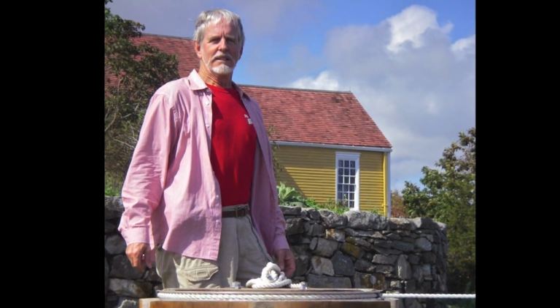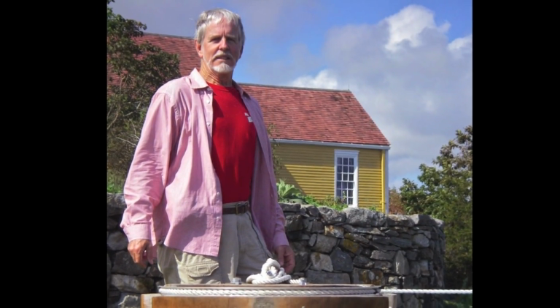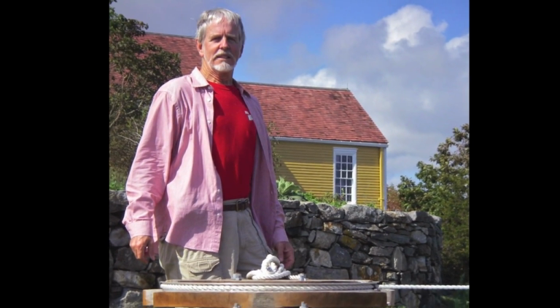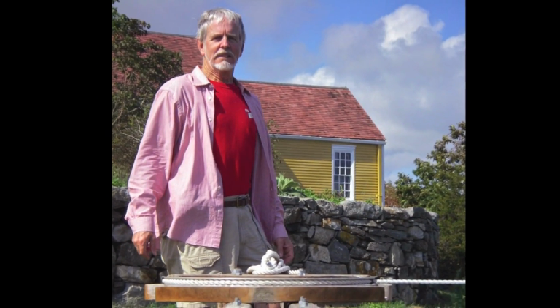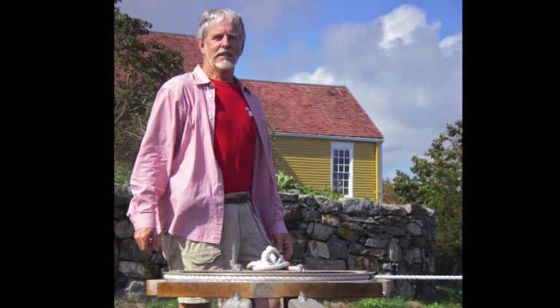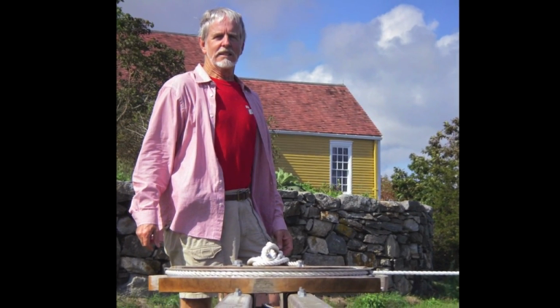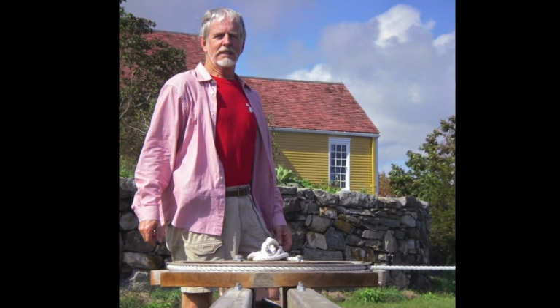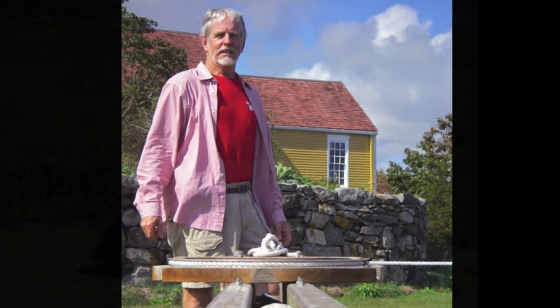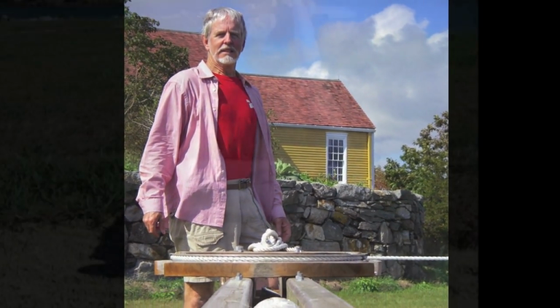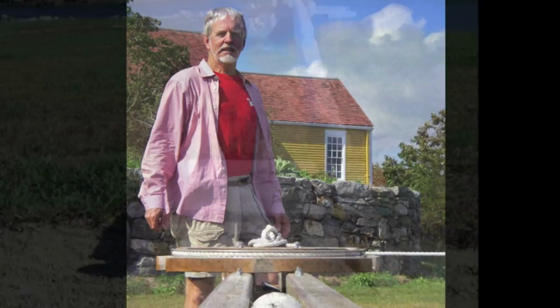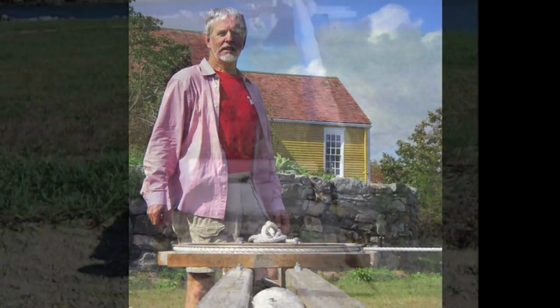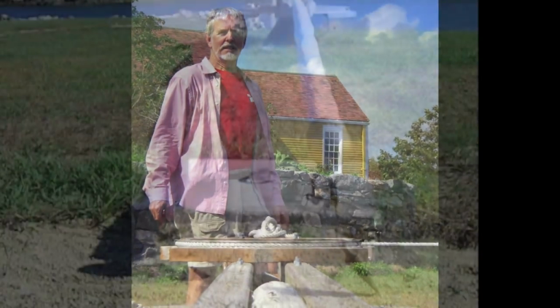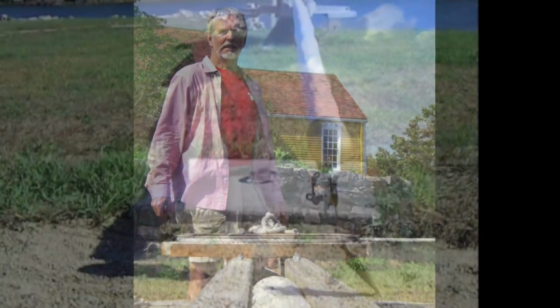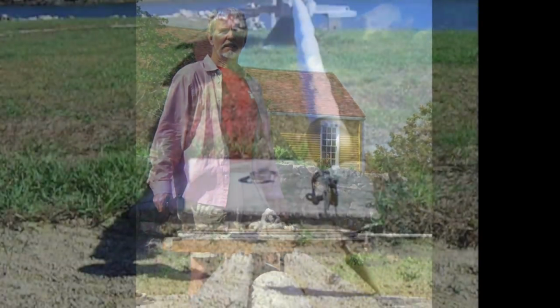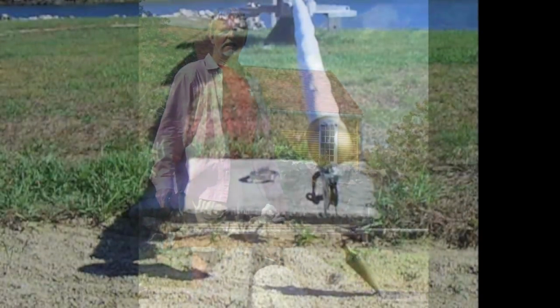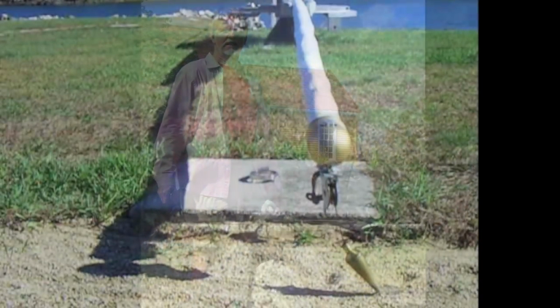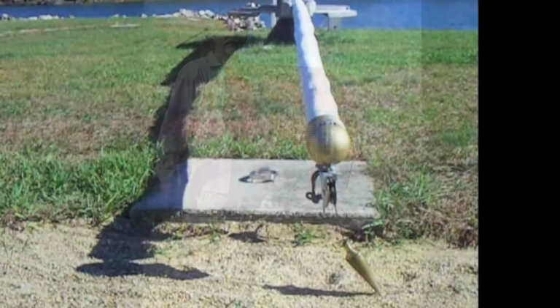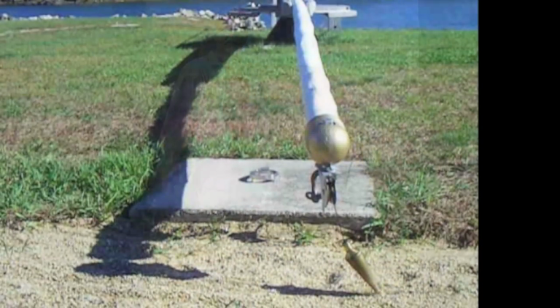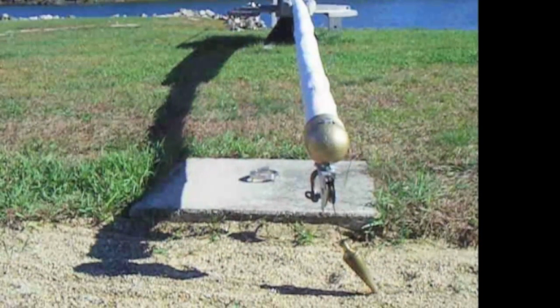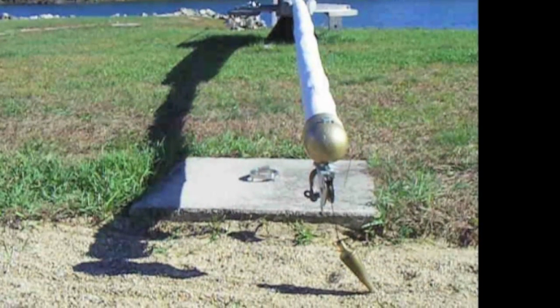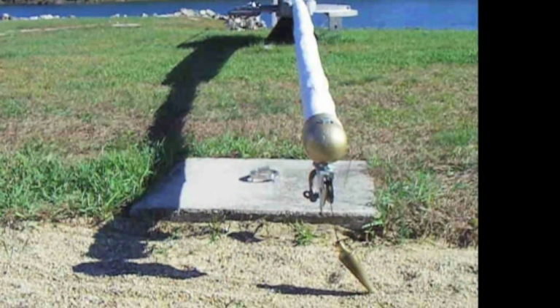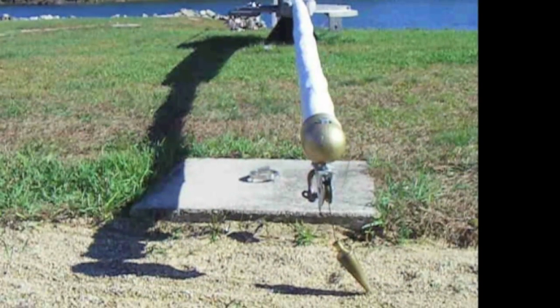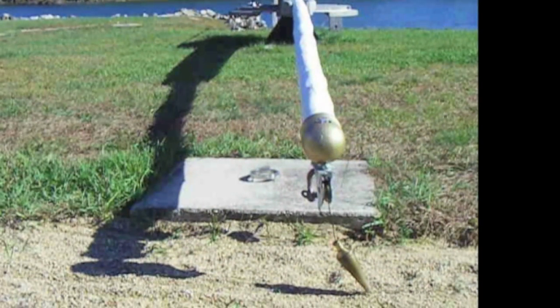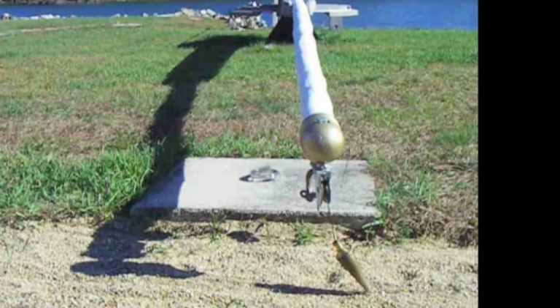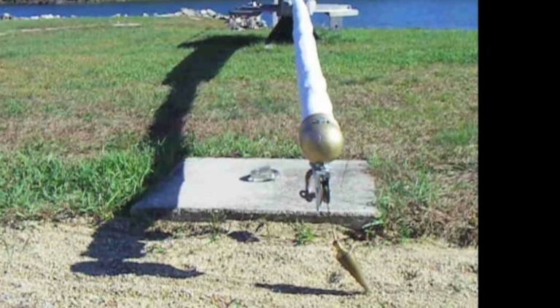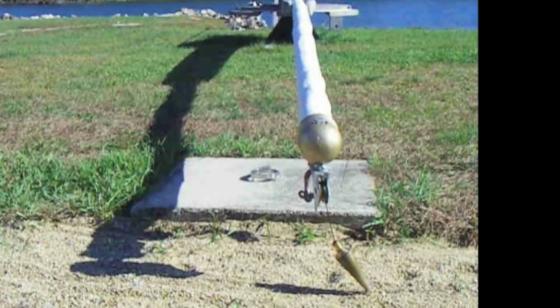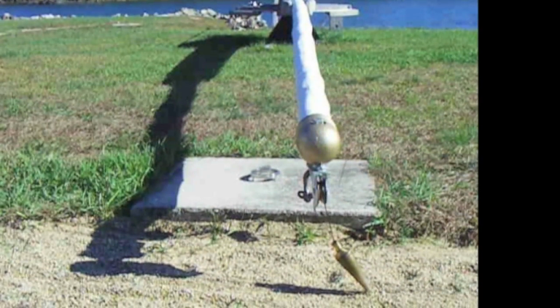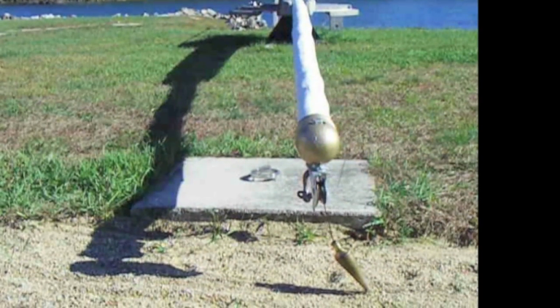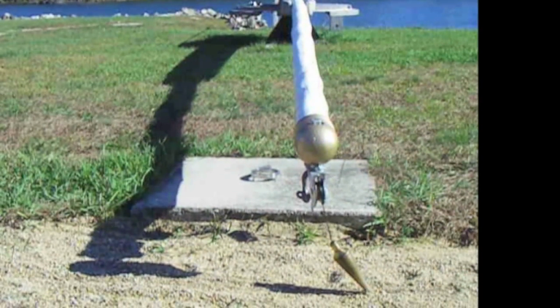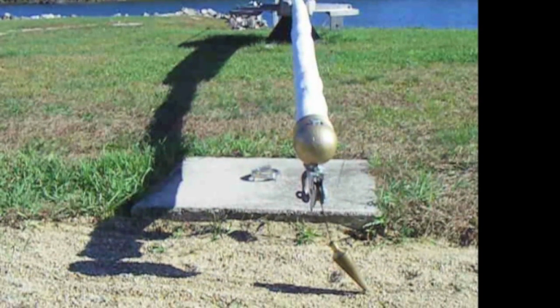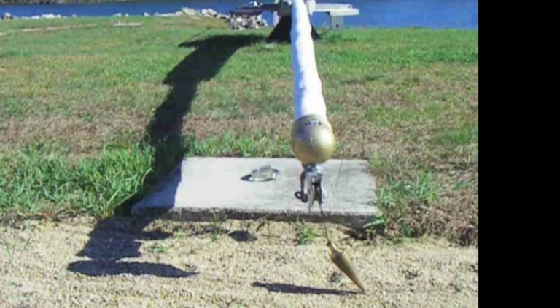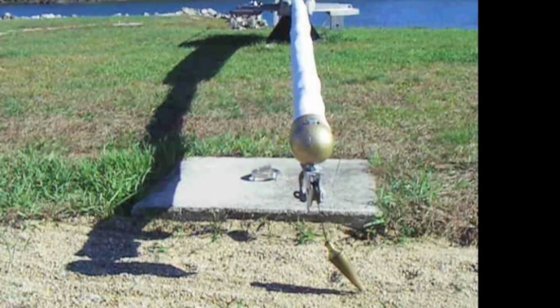So, the next time you're in New Hampshire, I hope you'll come see for yourself. The tides, they are a-changing.